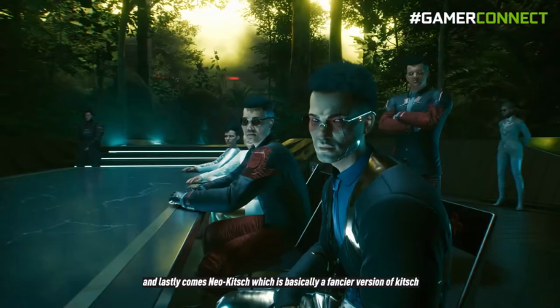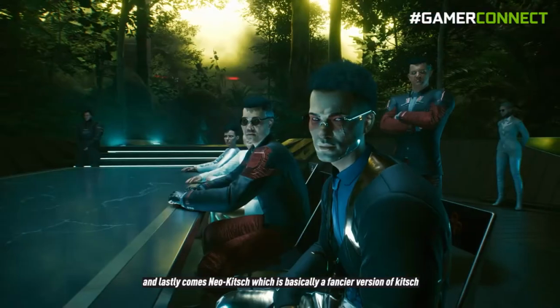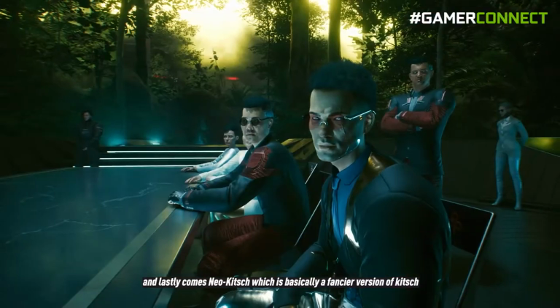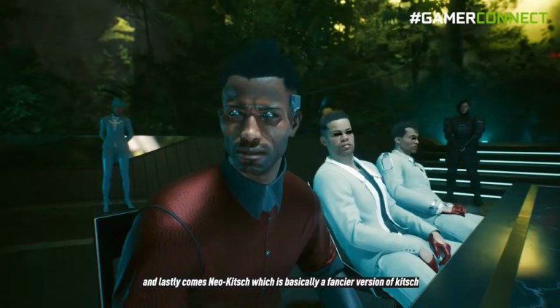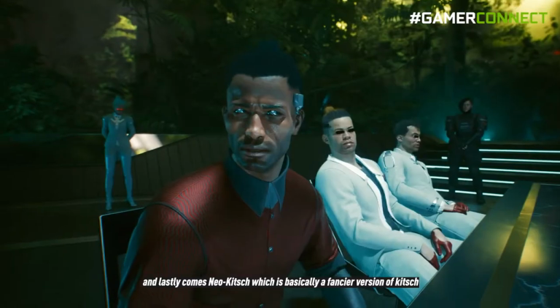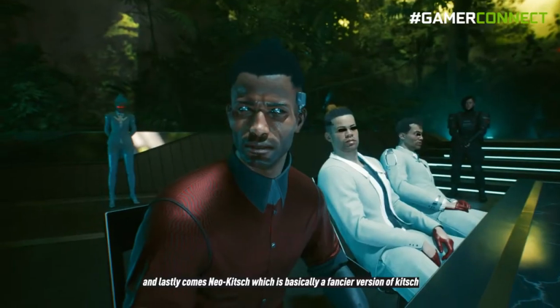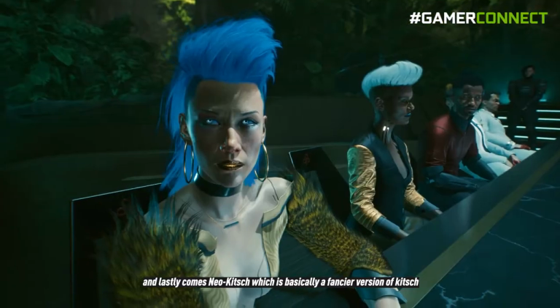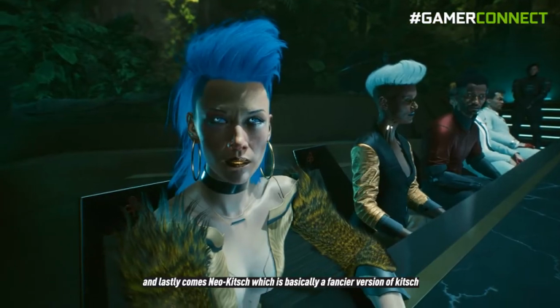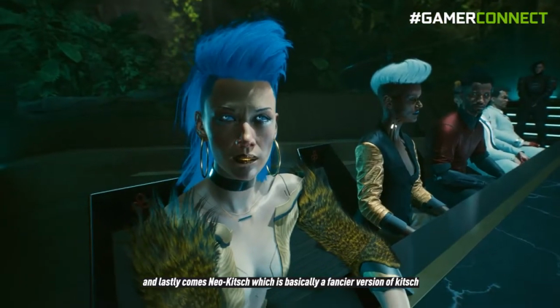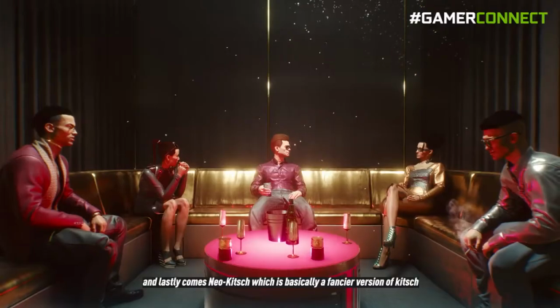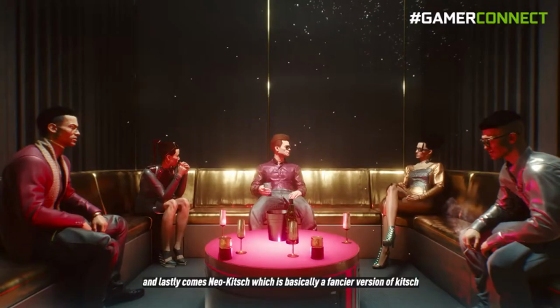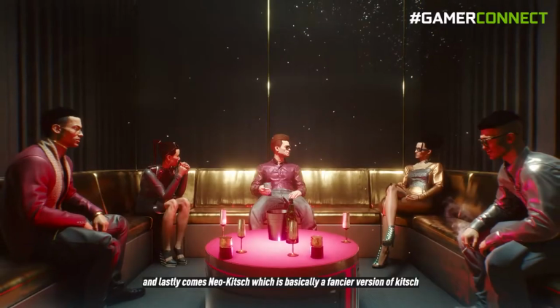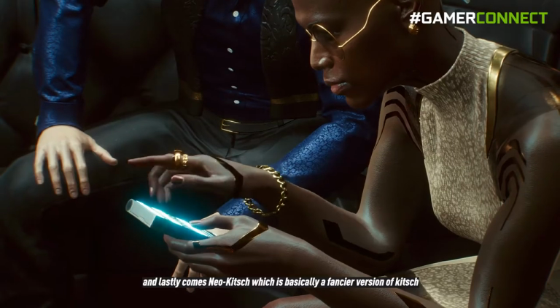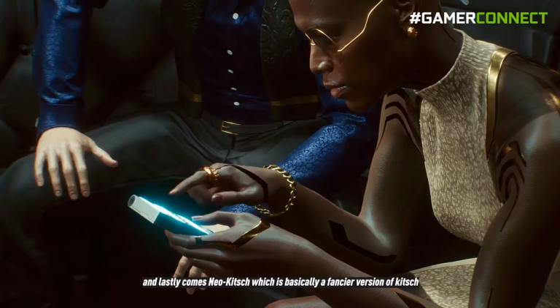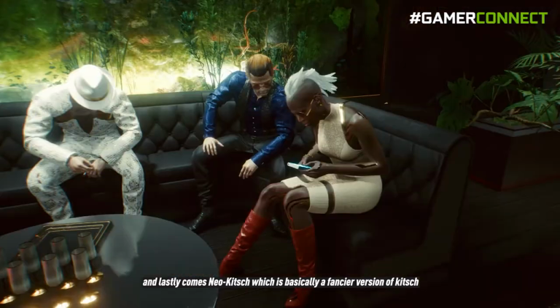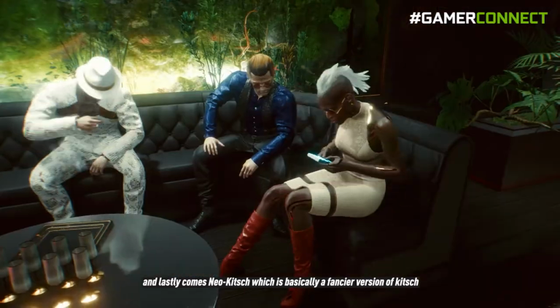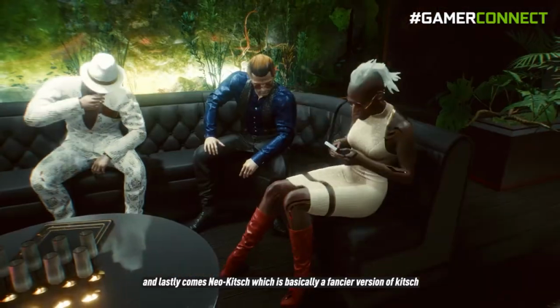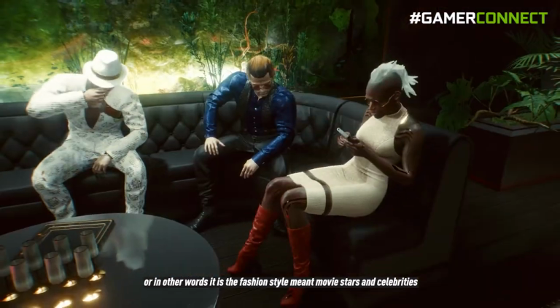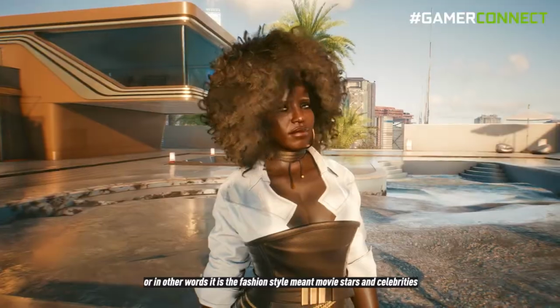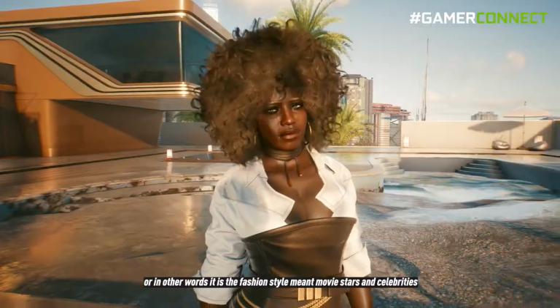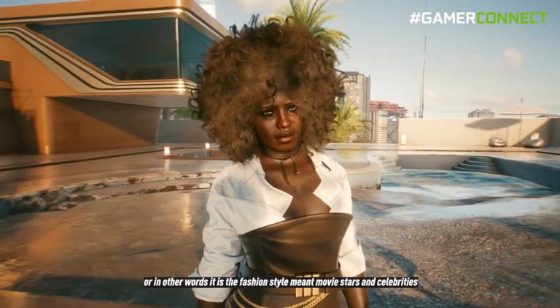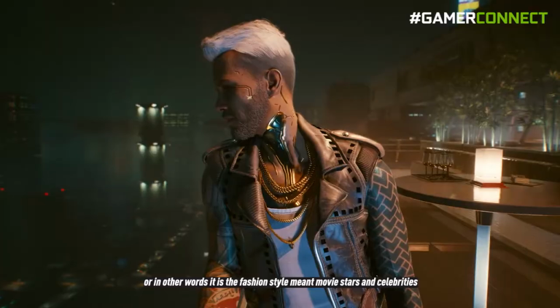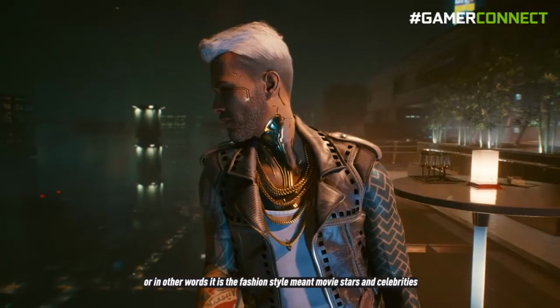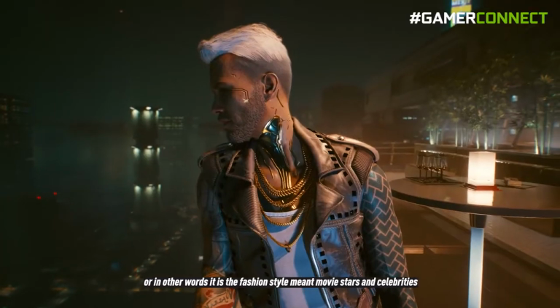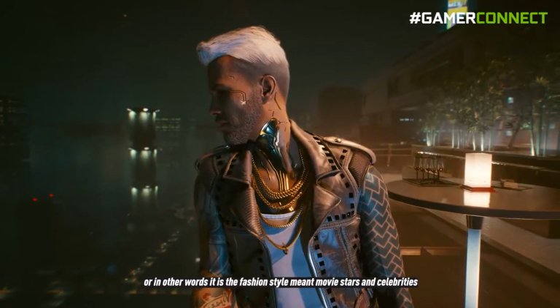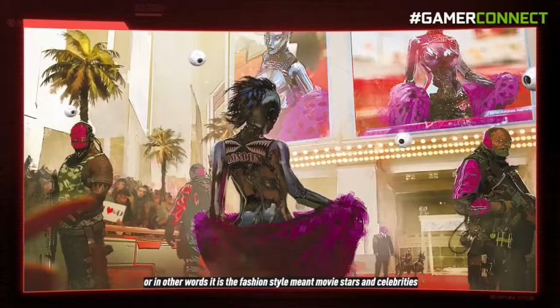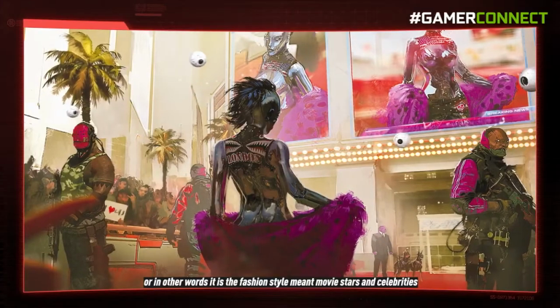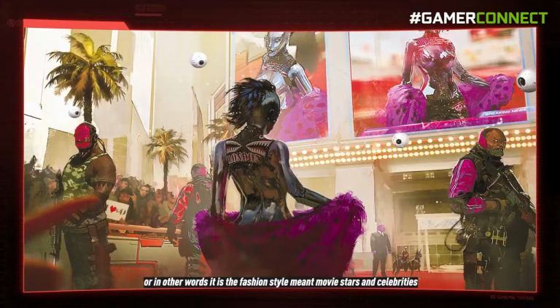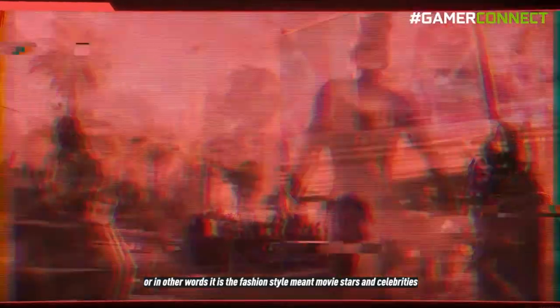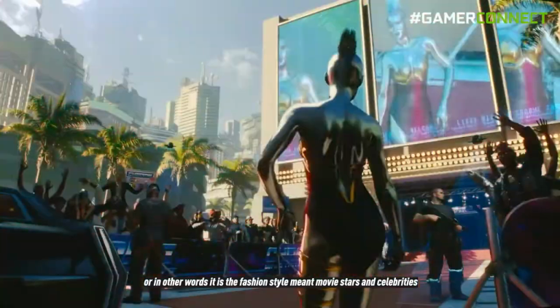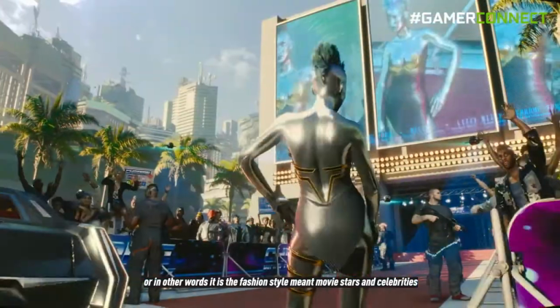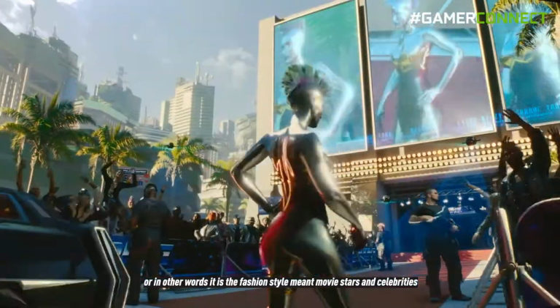And lastly comes Neo-Kitsch, which is basically a fancier version of Kitsch — in other words, it's the fashion style meant for movie stars and celebrities.